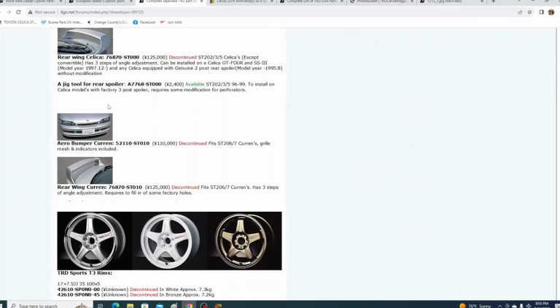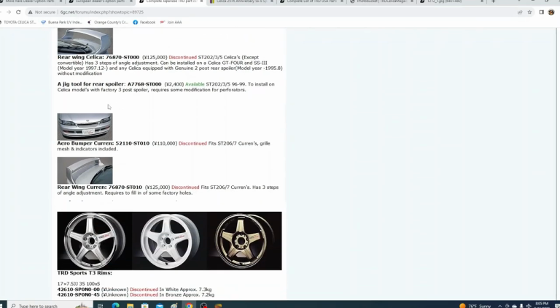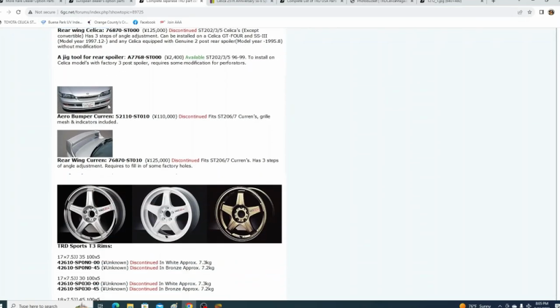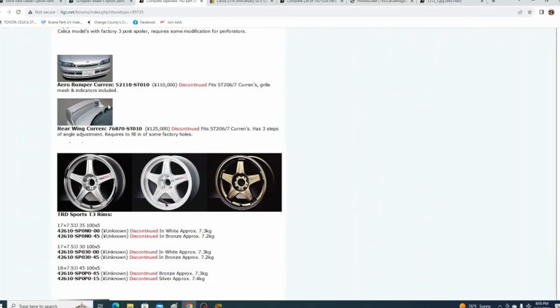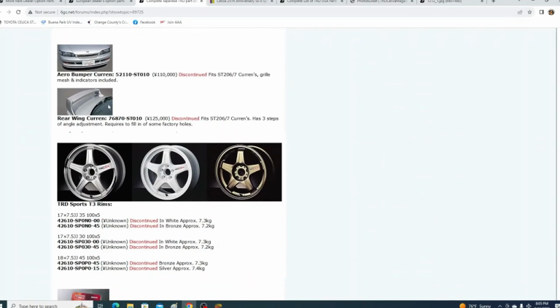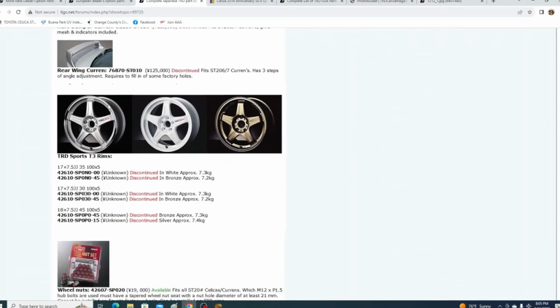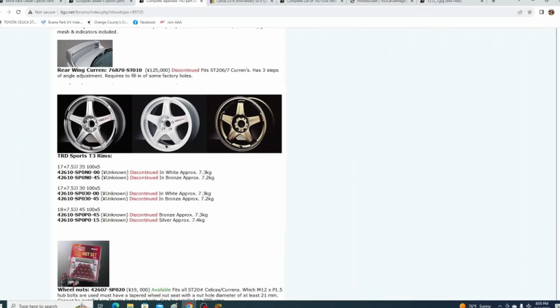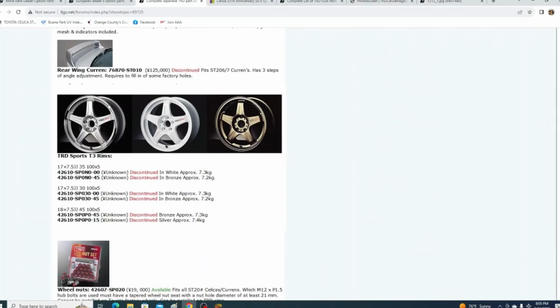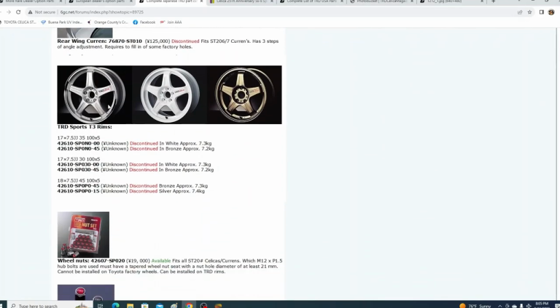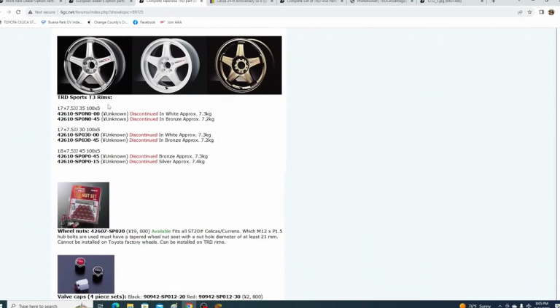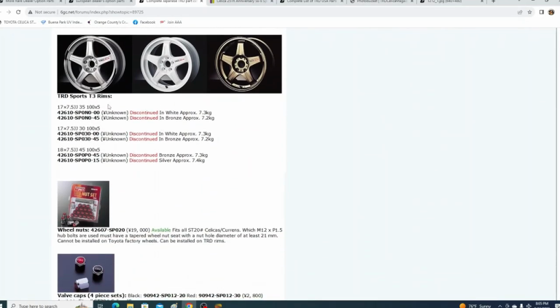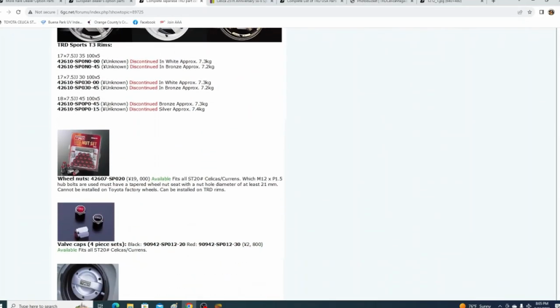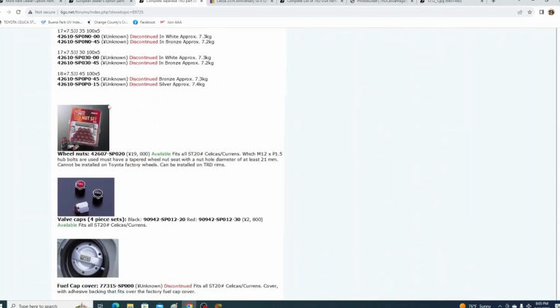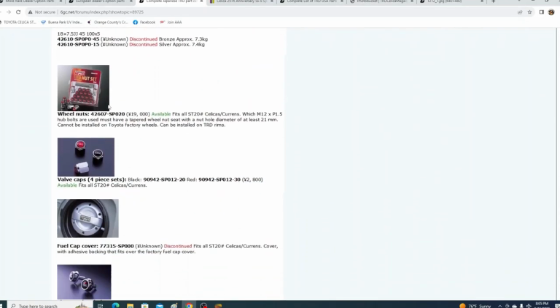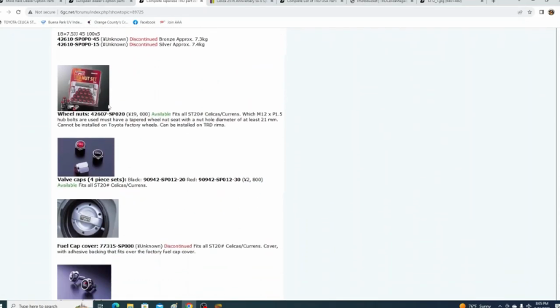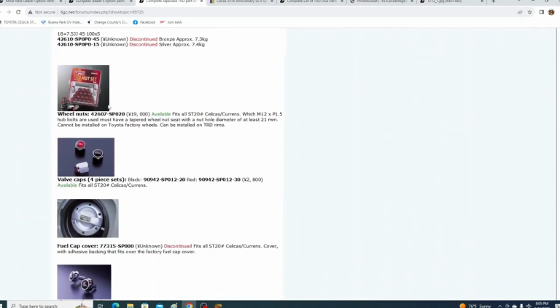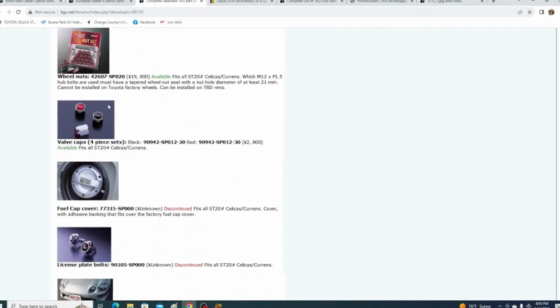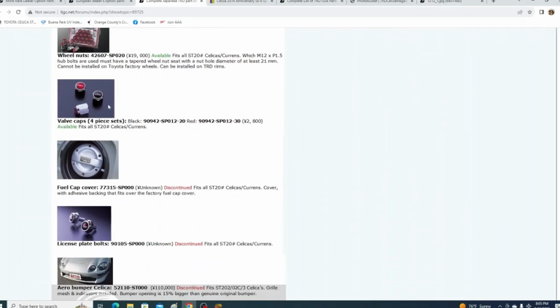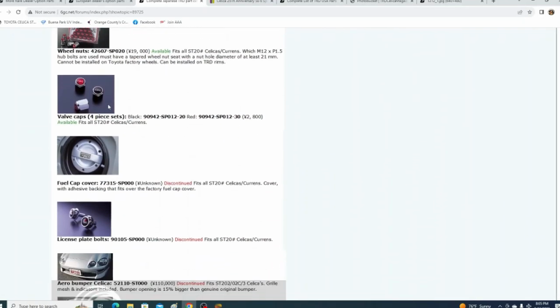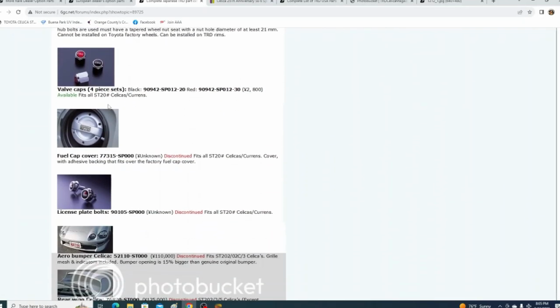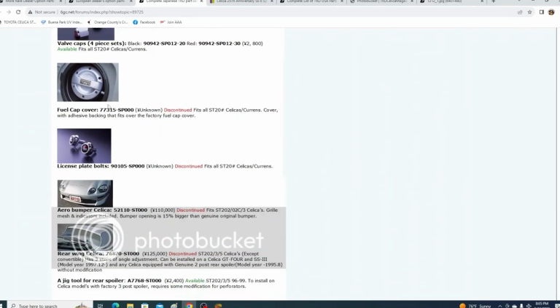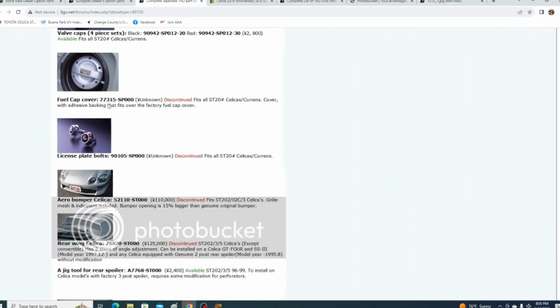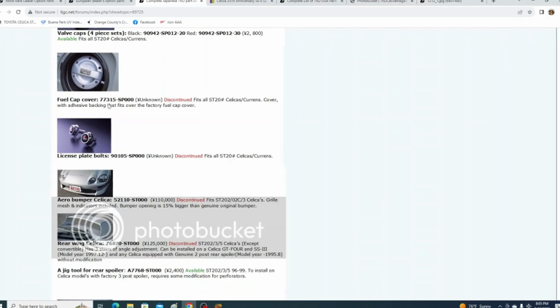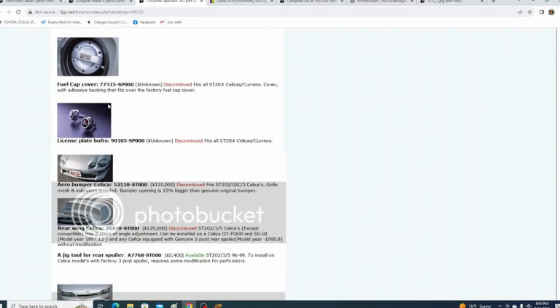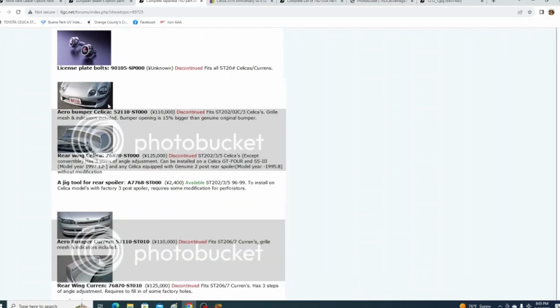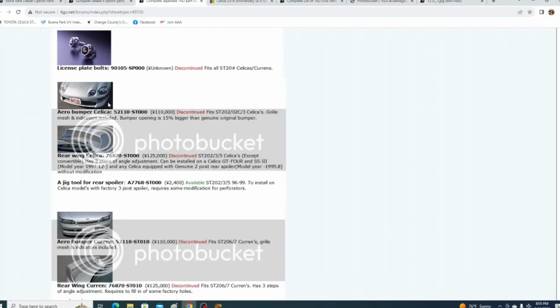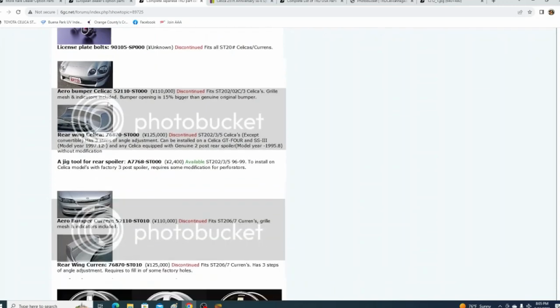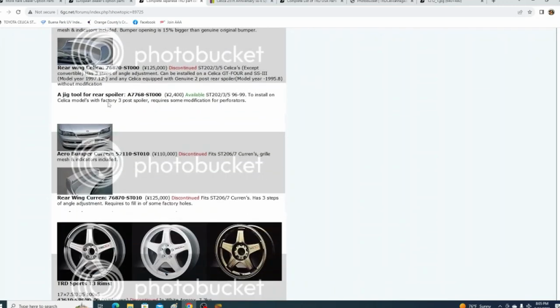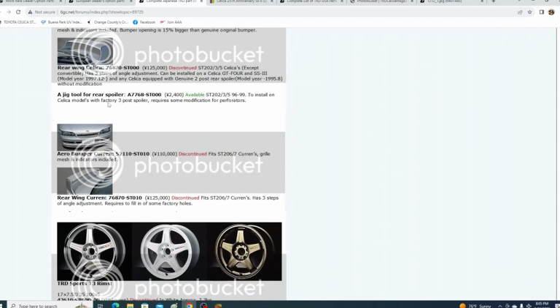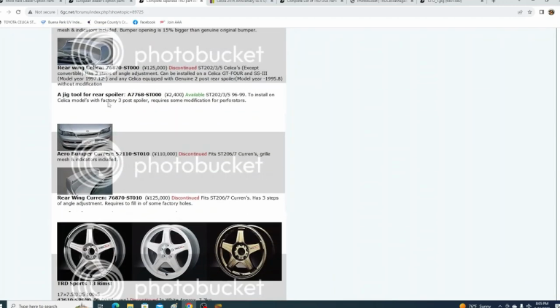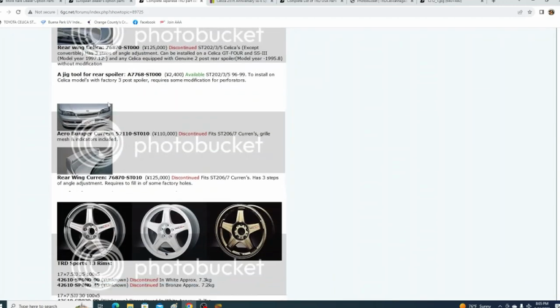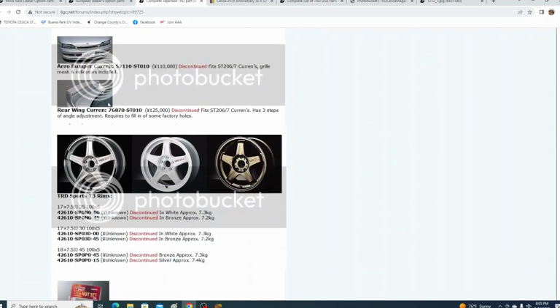Rusty posted in 2013 that the parts called TRD side skirts and TRD splitters are not listed in the TRD catalog, as they are not TRD parts. We have clear proof that these are the only things in the brochure and catalog that exist for TRD exterior parts, even though people continuously call them TRD side skirts and front spats and rear spats.